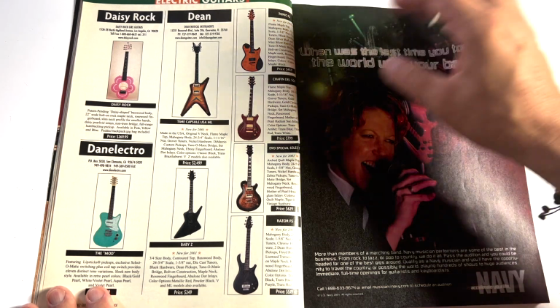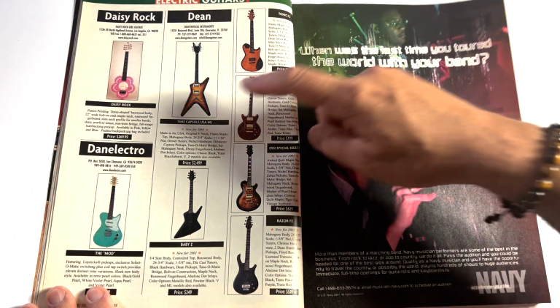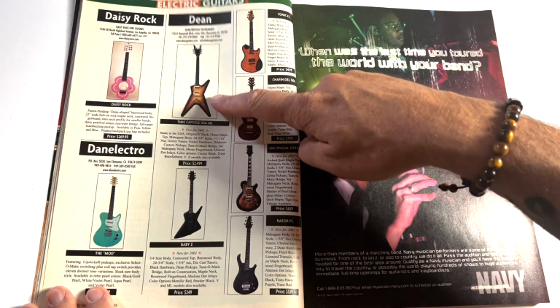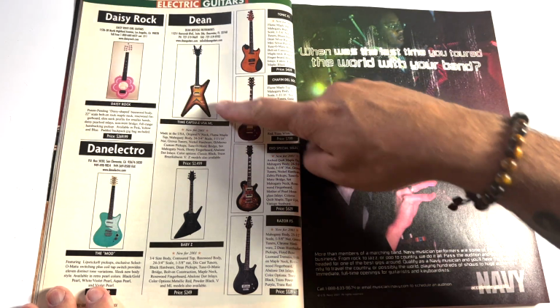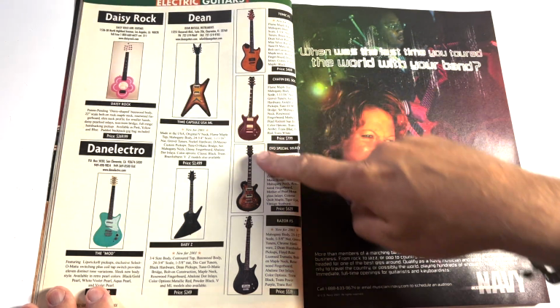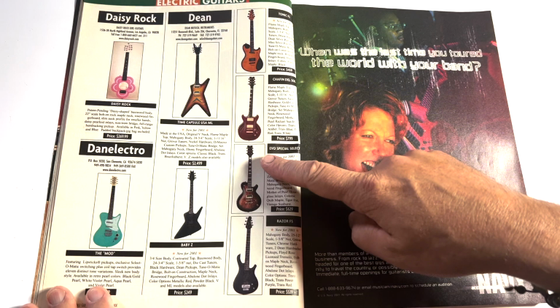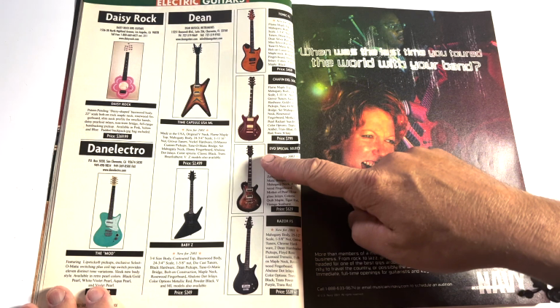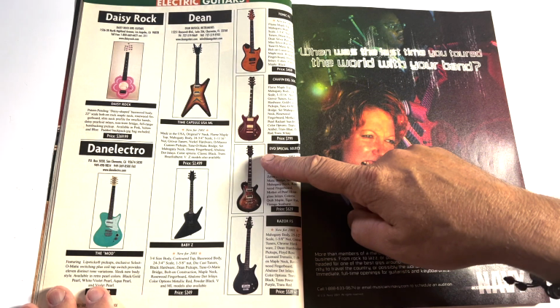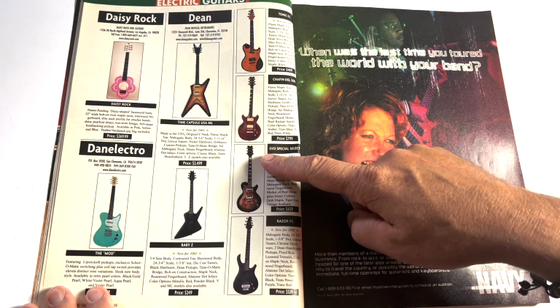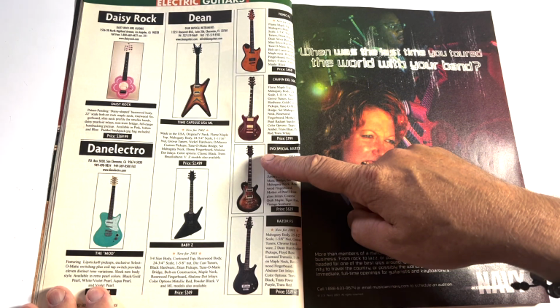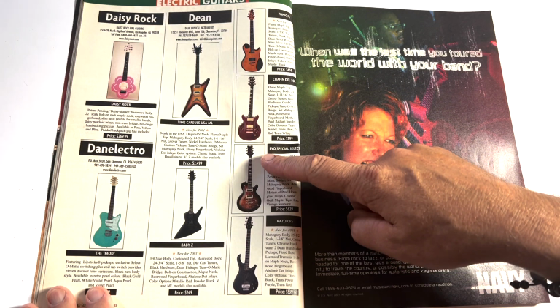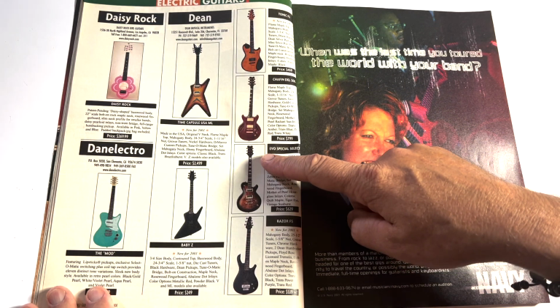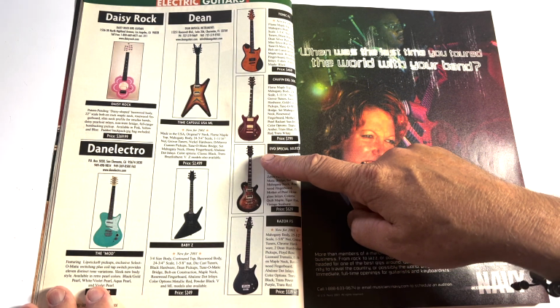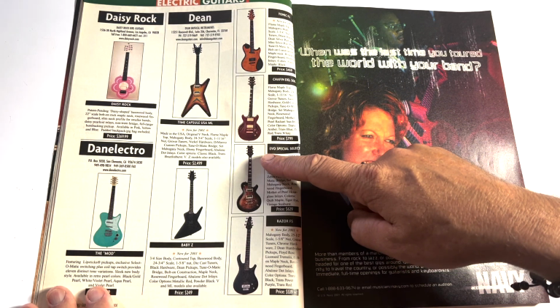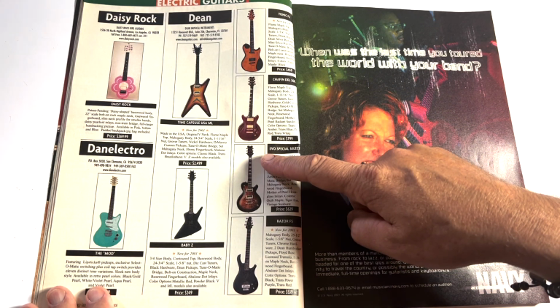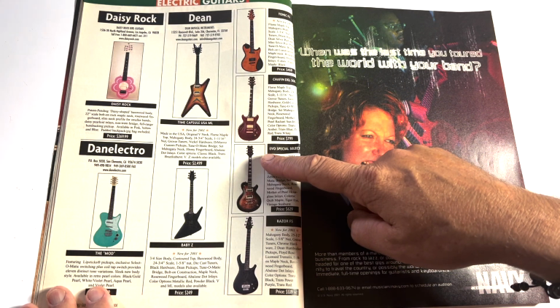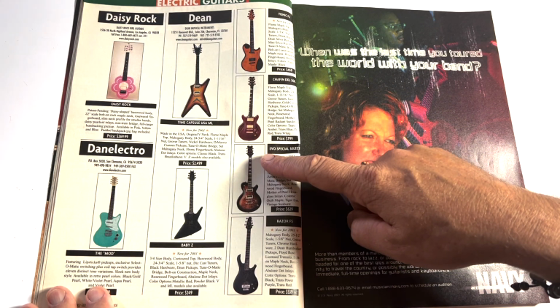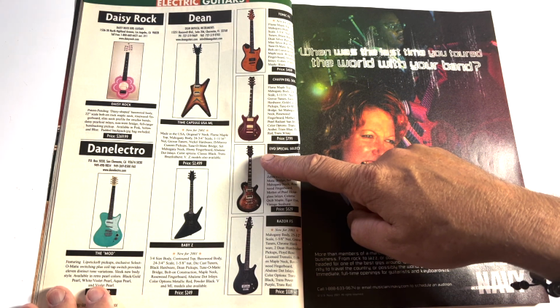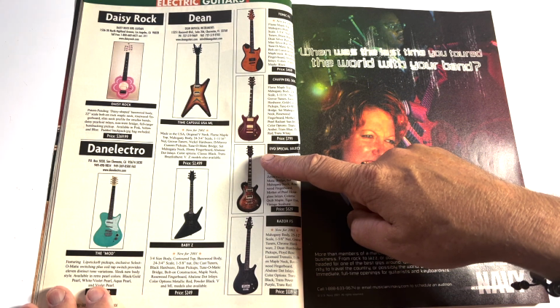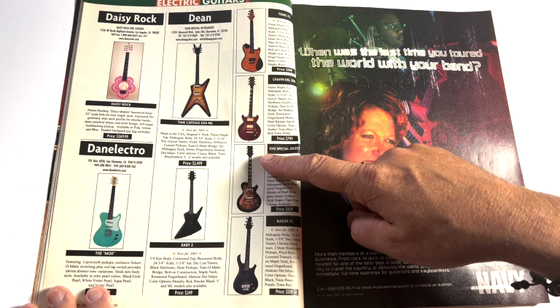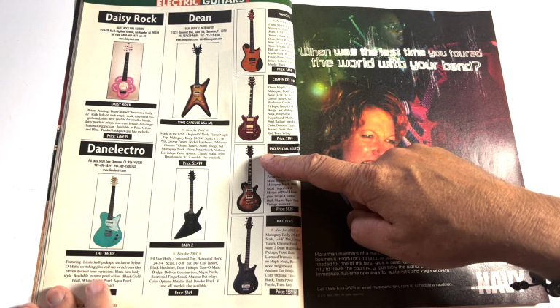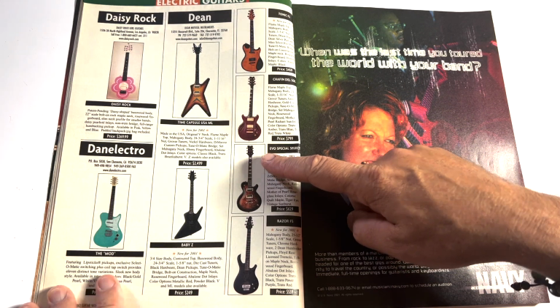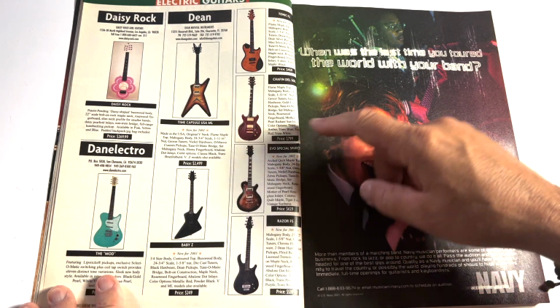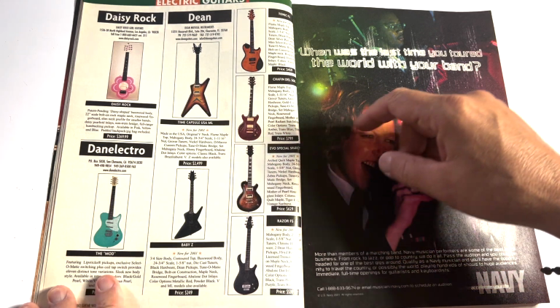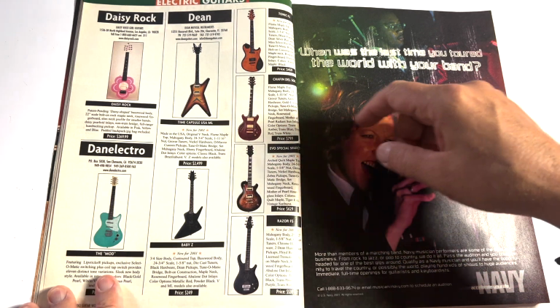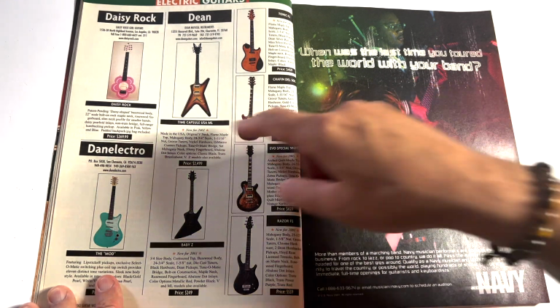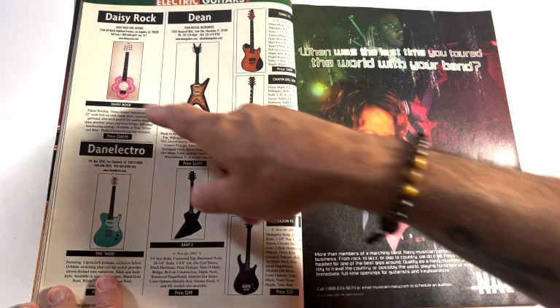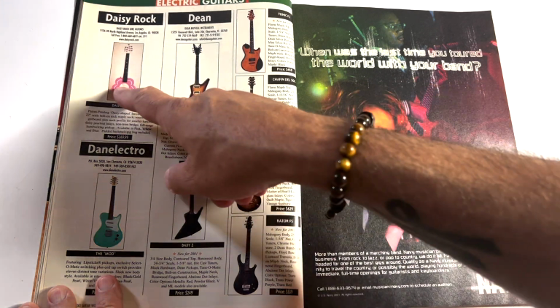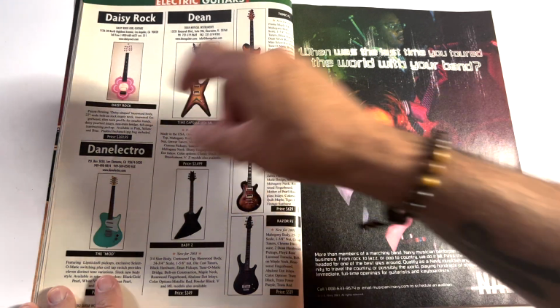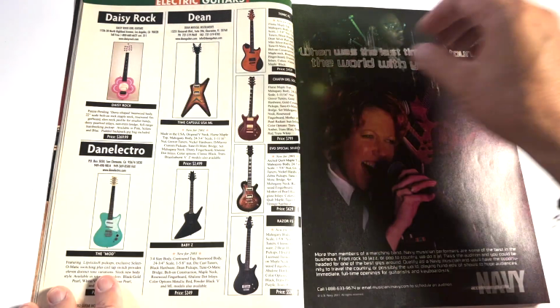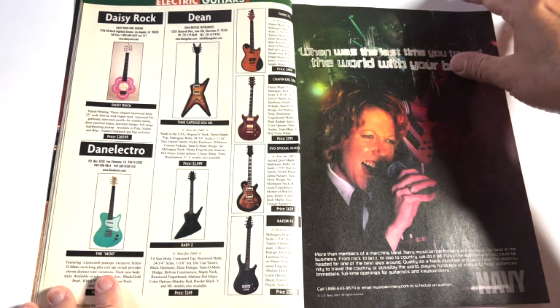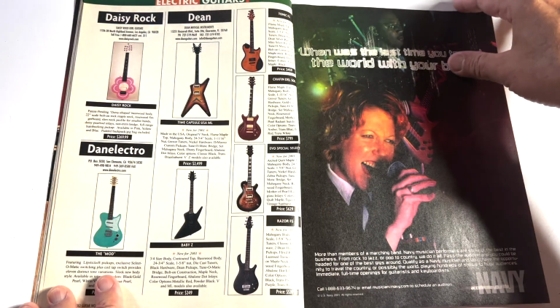There's the Dean. Dan Electro. Daisy Rock. Good Lord.